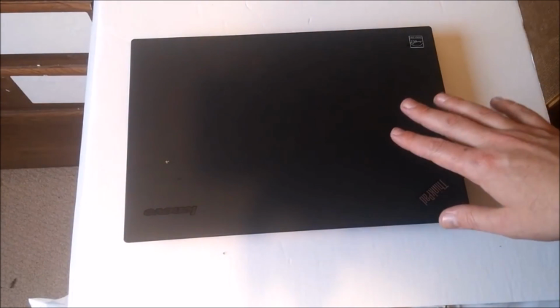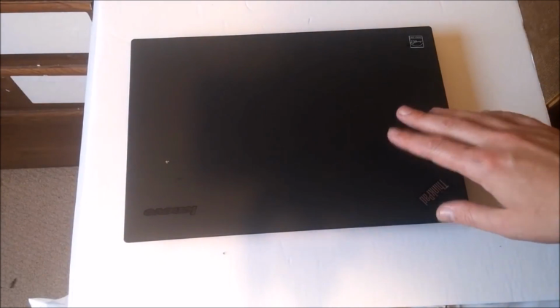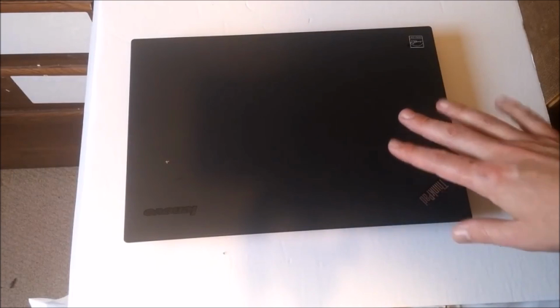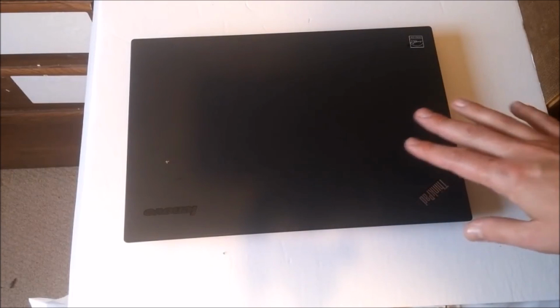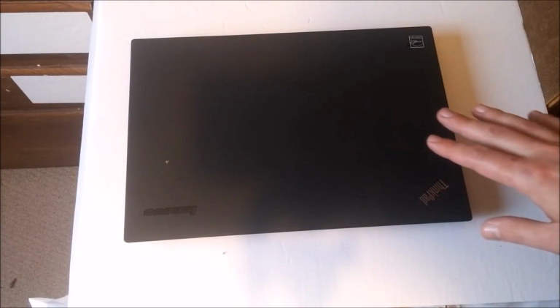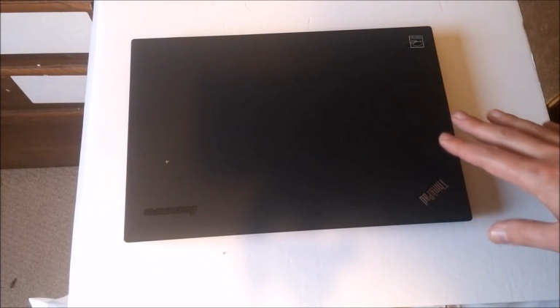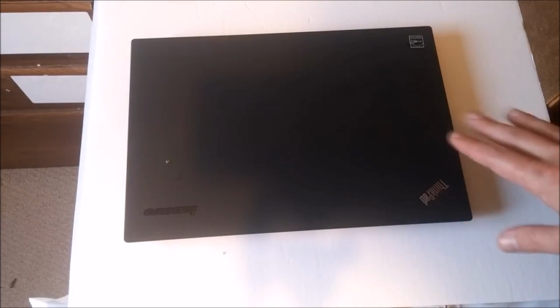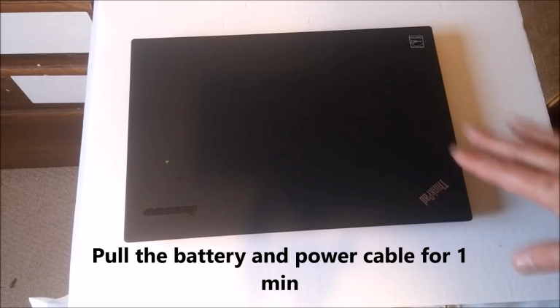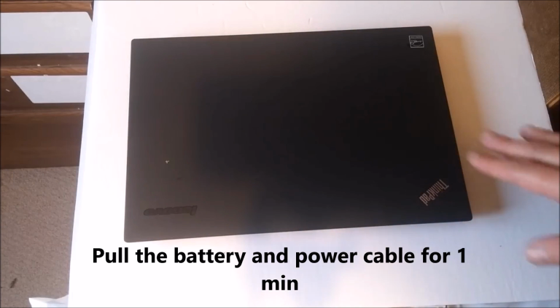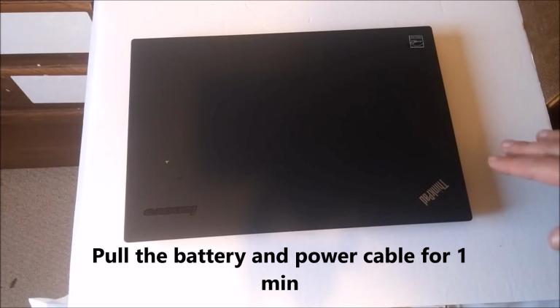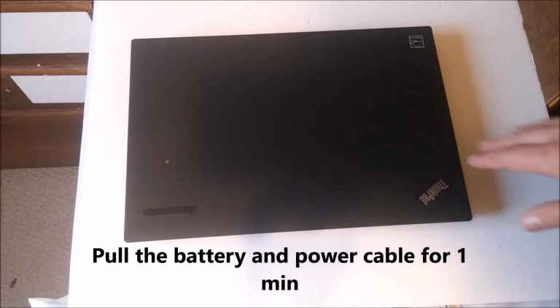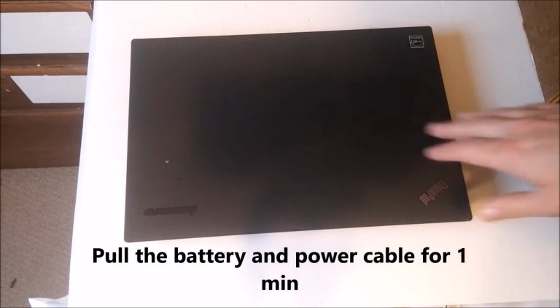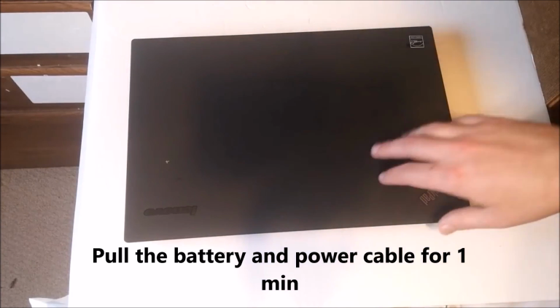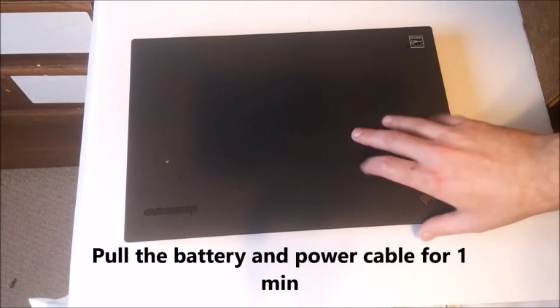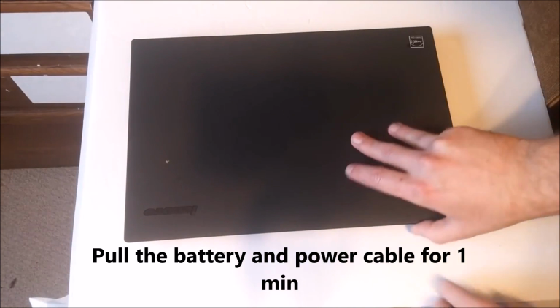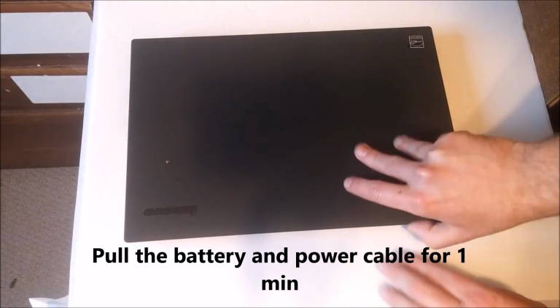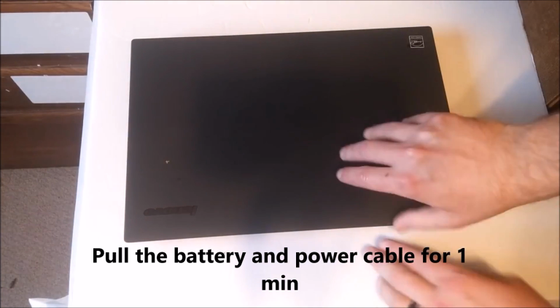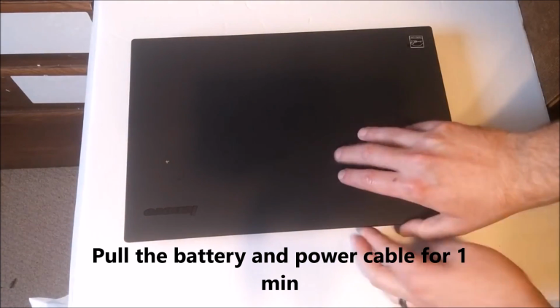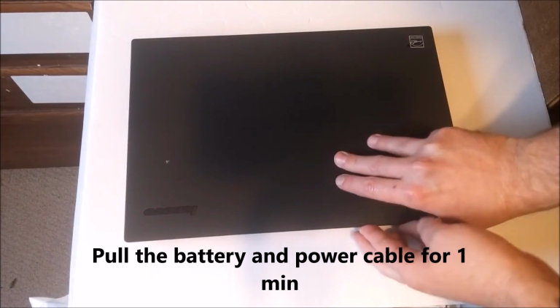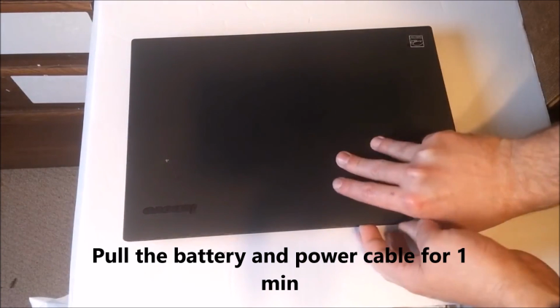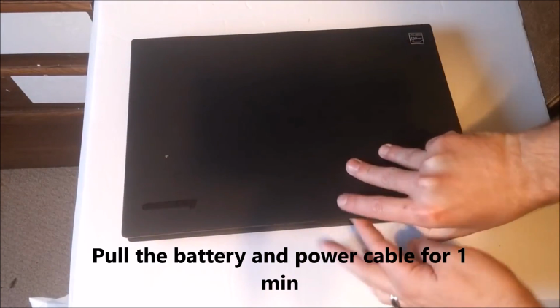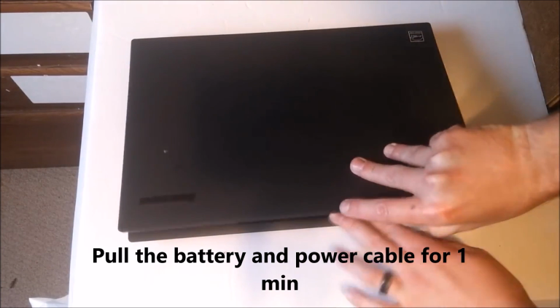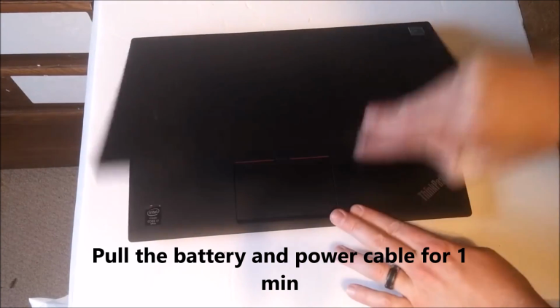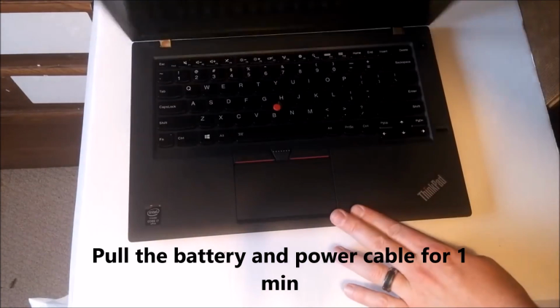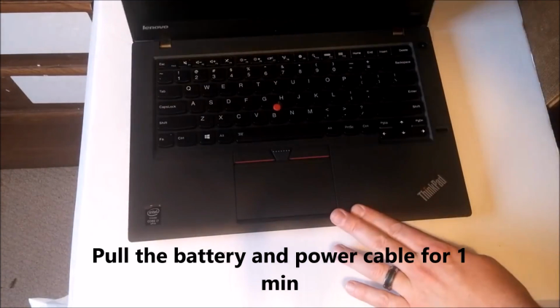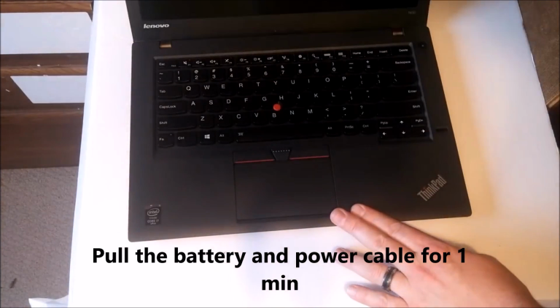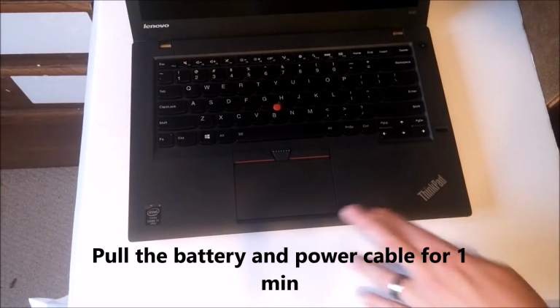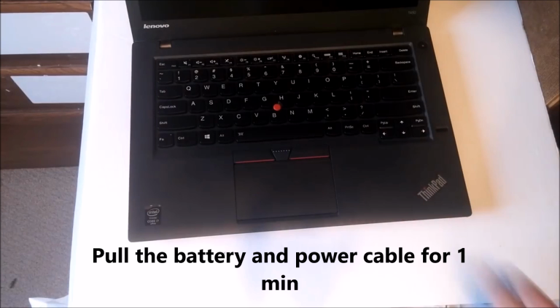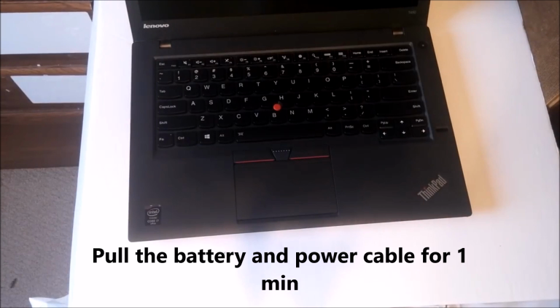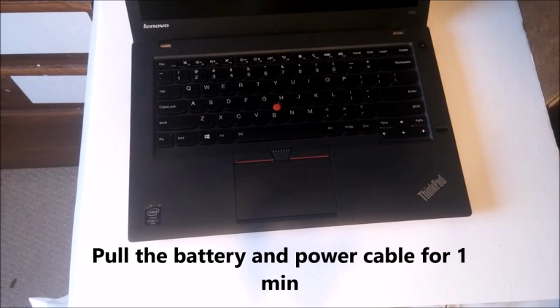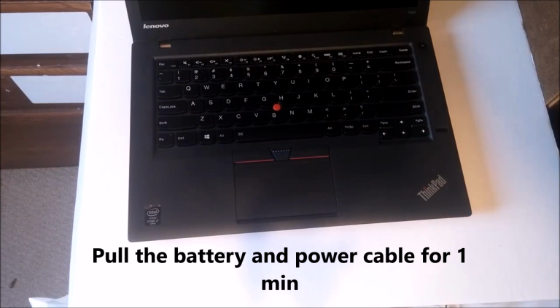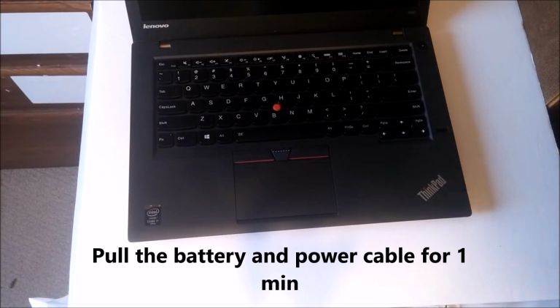Alright, so the first step you always have to take is pull the battery and pull the power. Leave it for a minute, turn it on, and see if it works.